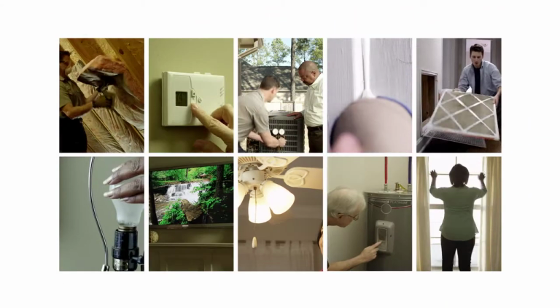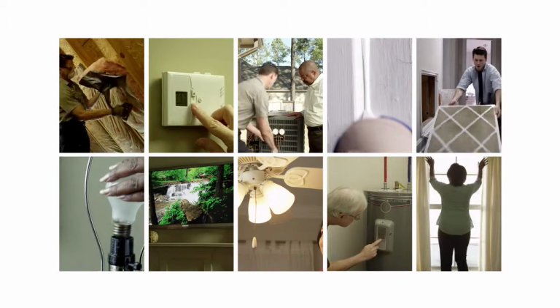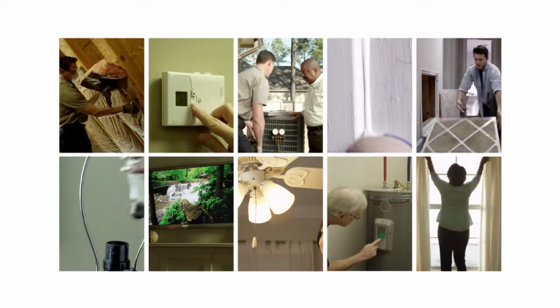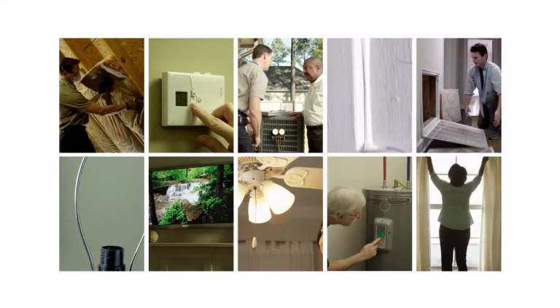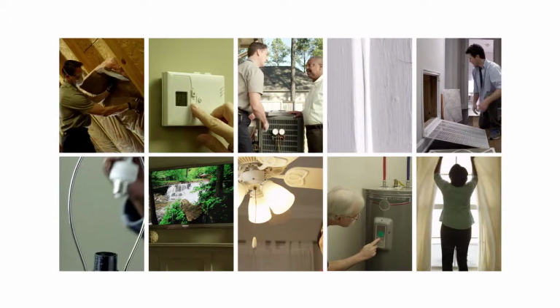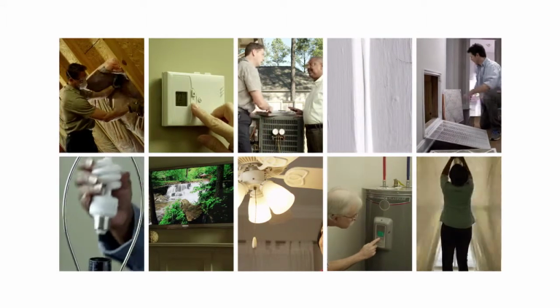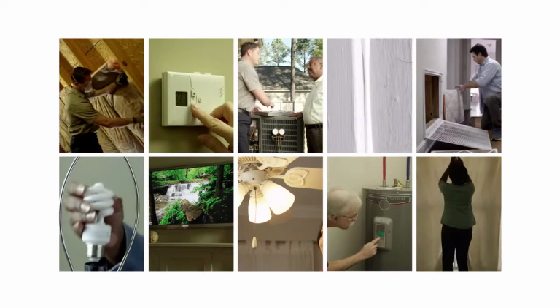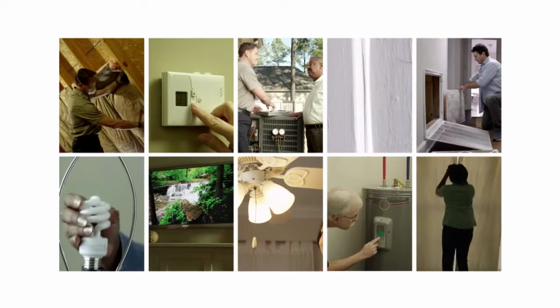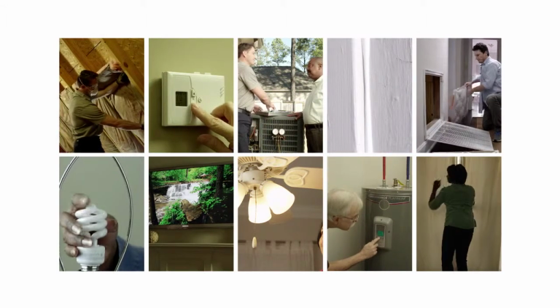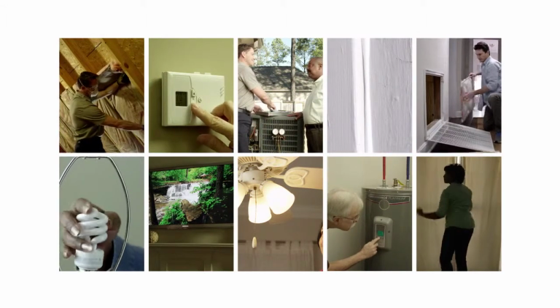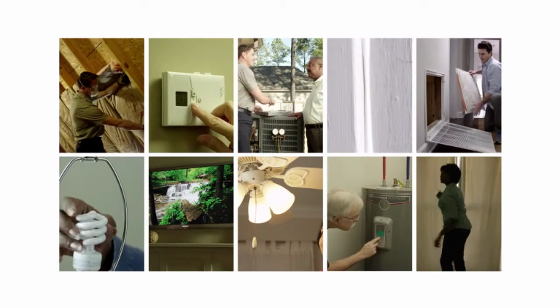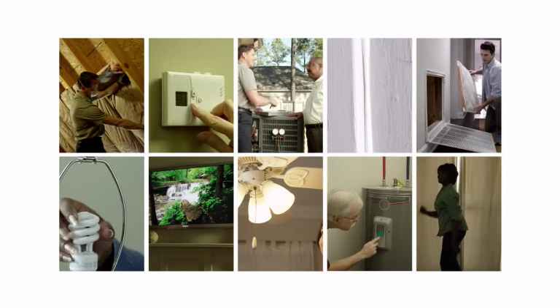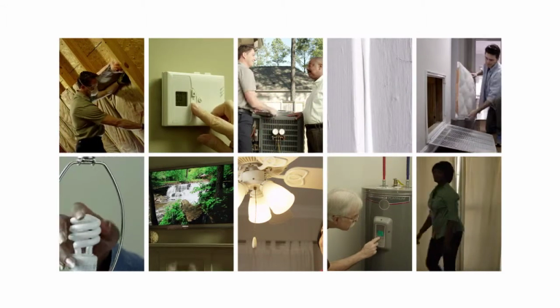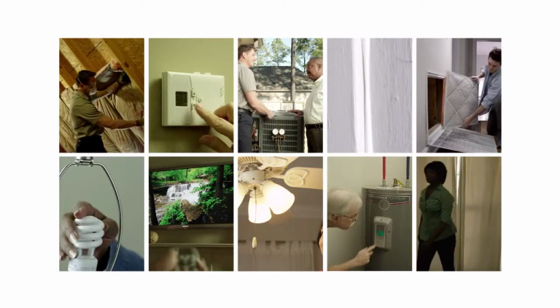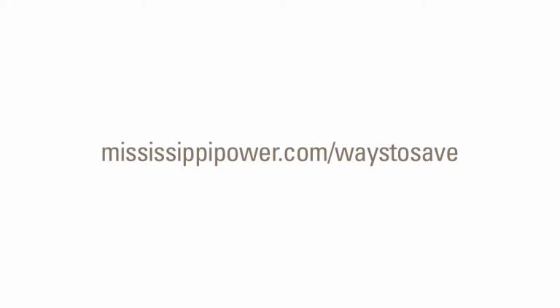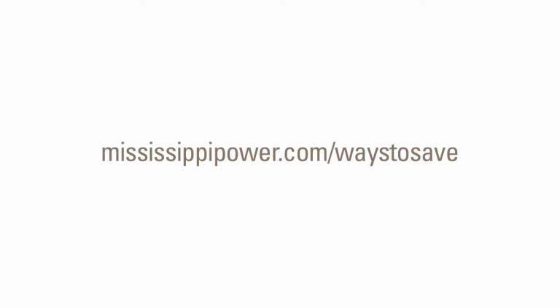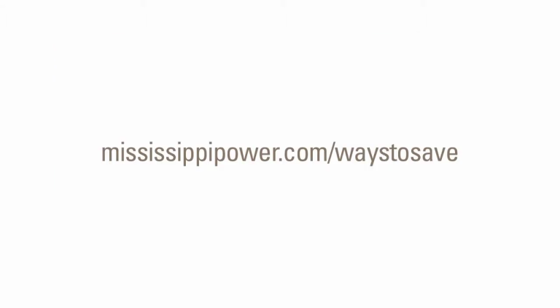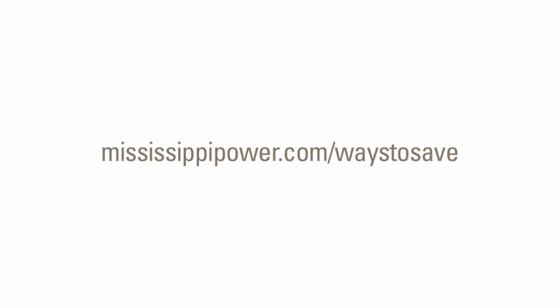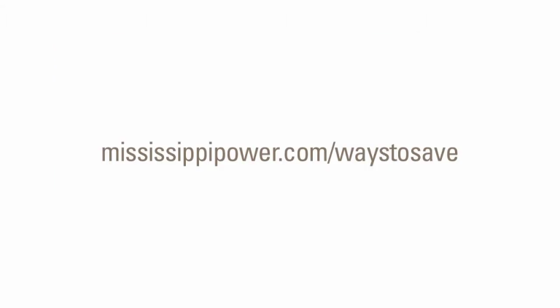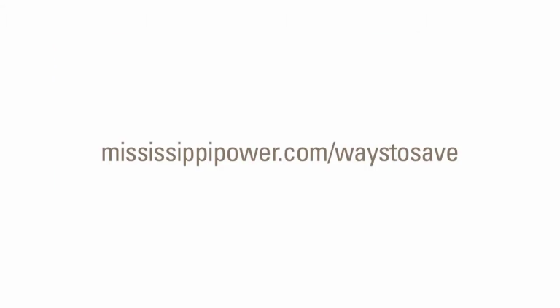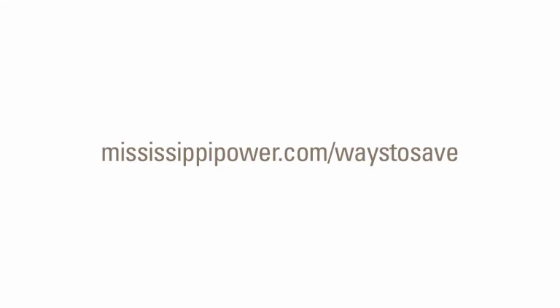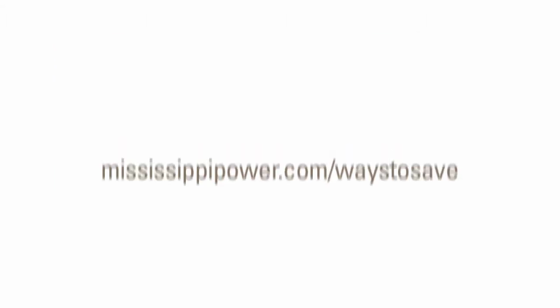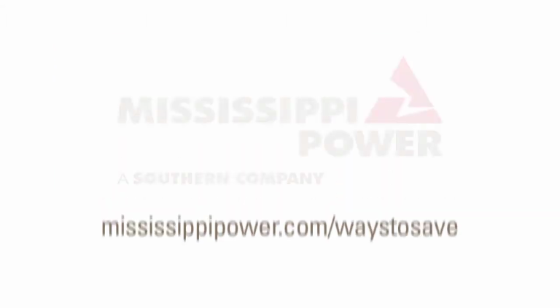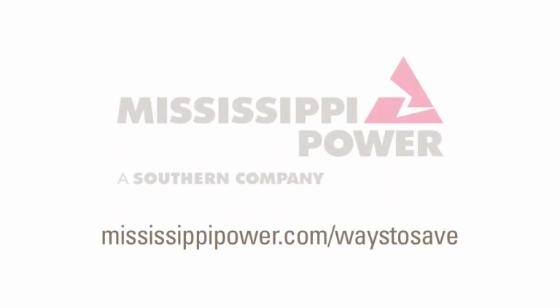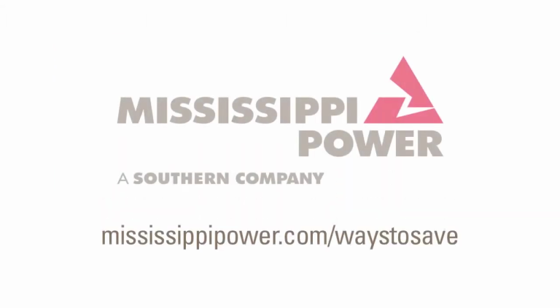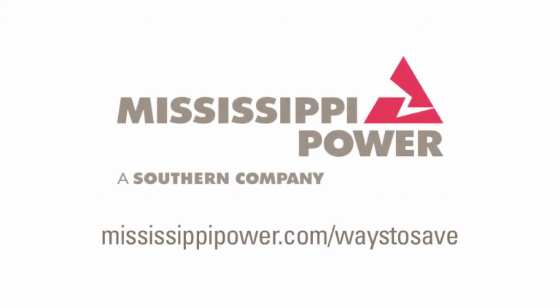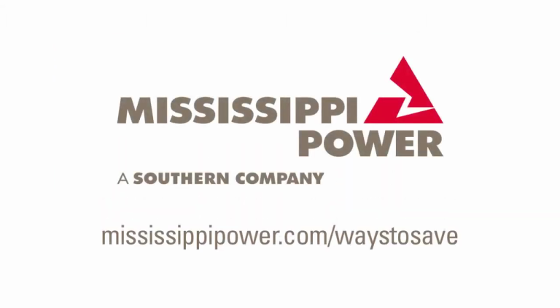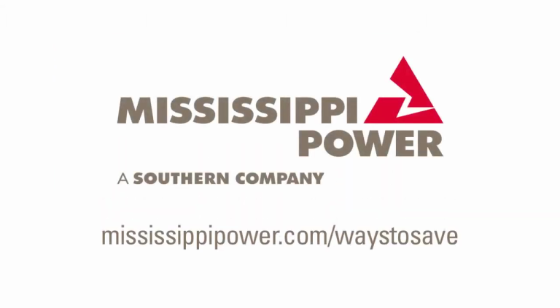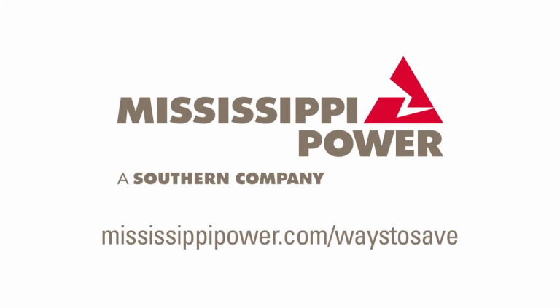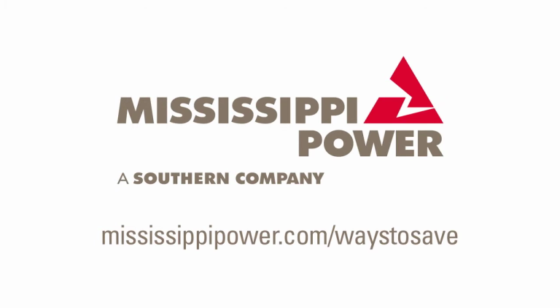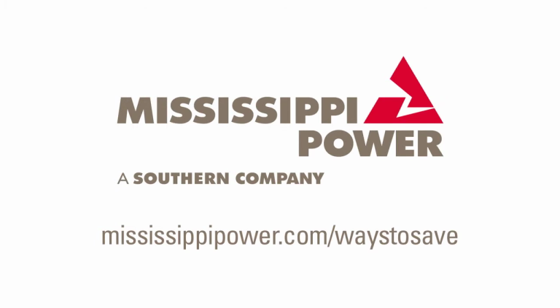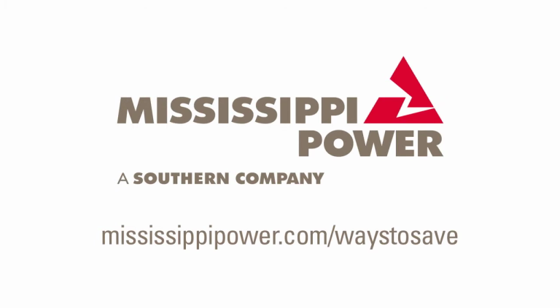For more tips to help you save money on your power bill, visit MississippiPower.com/ways-to-save.